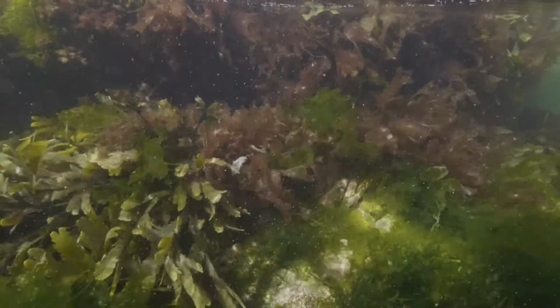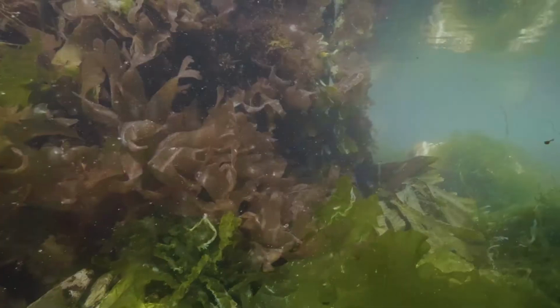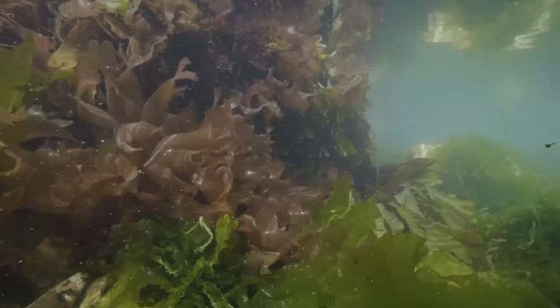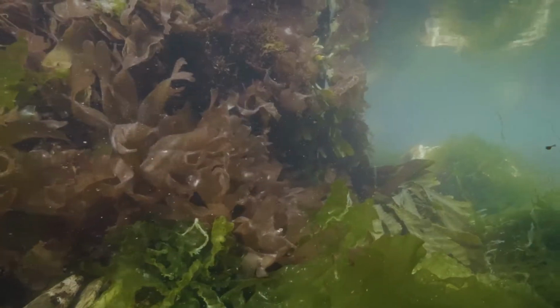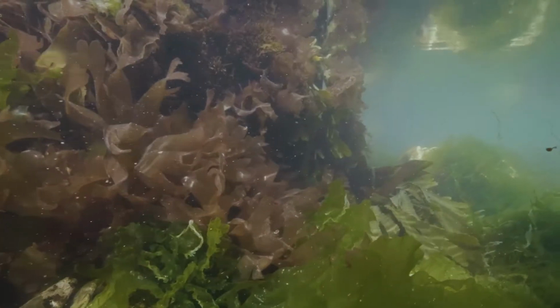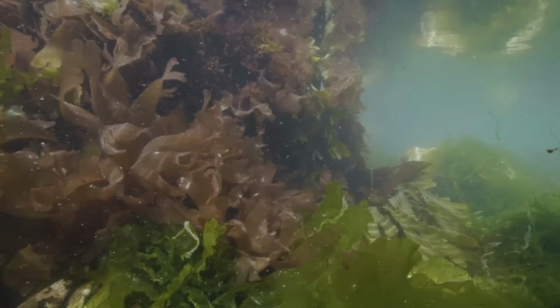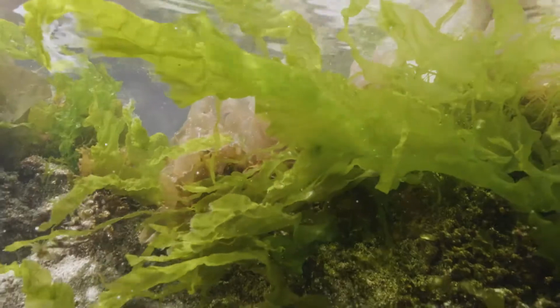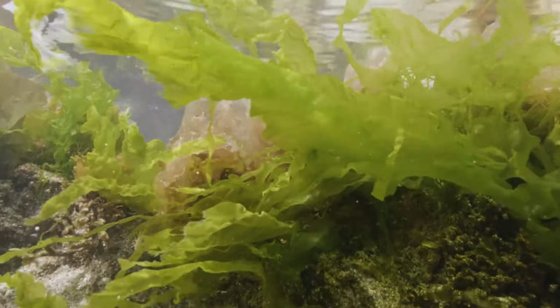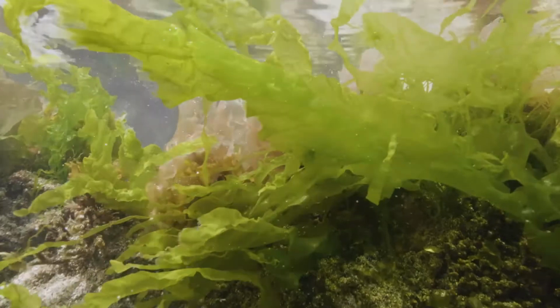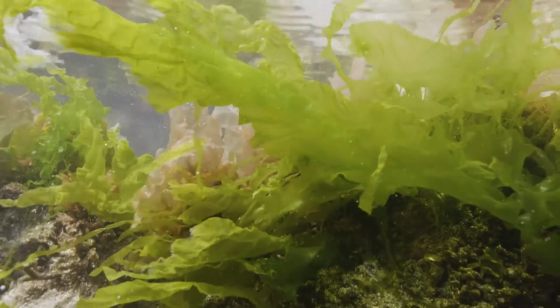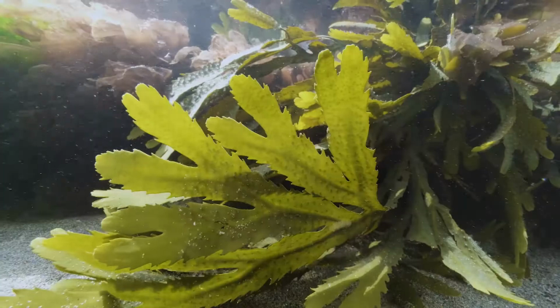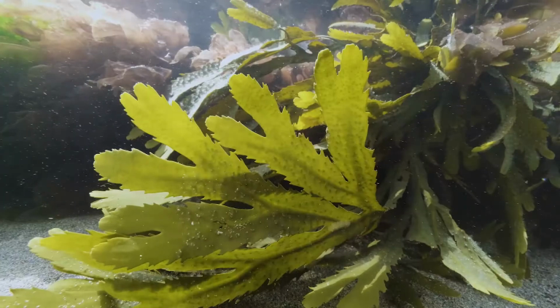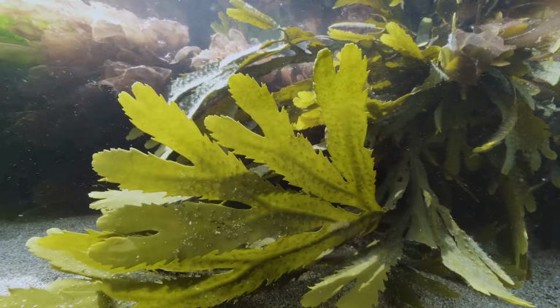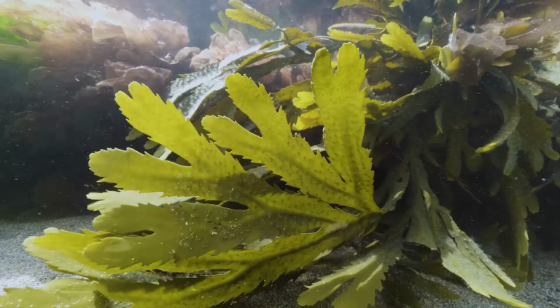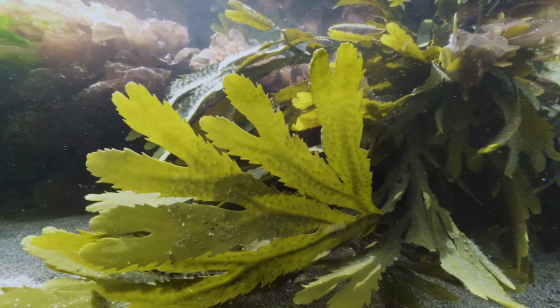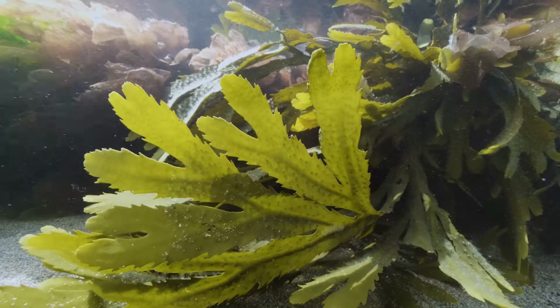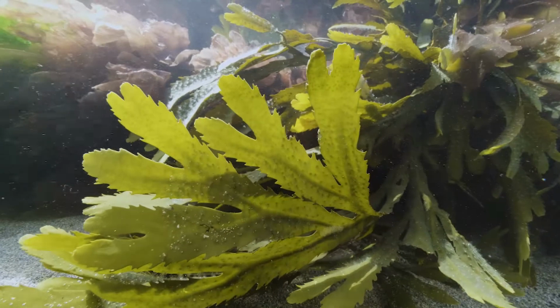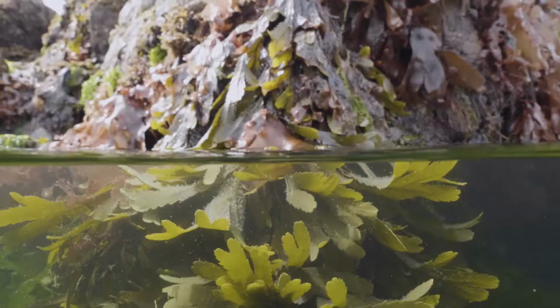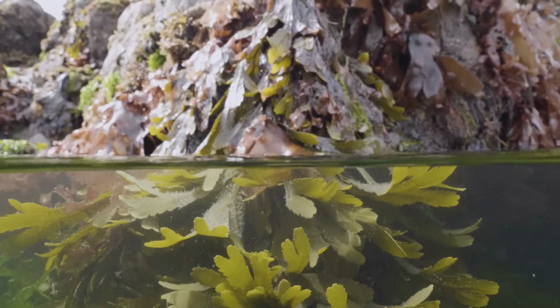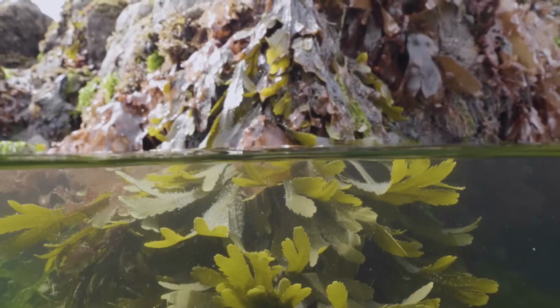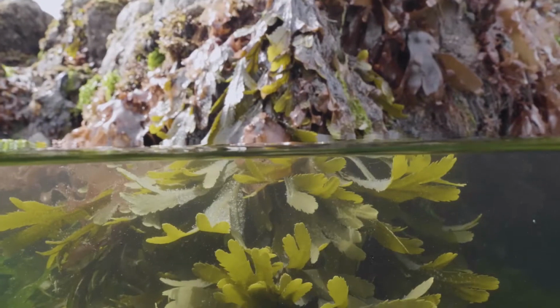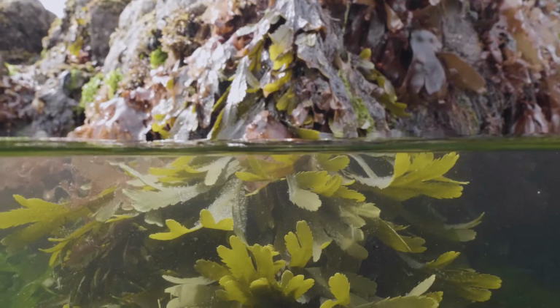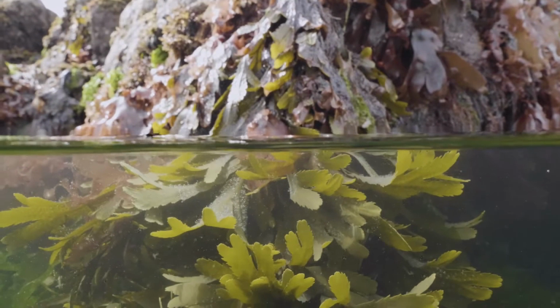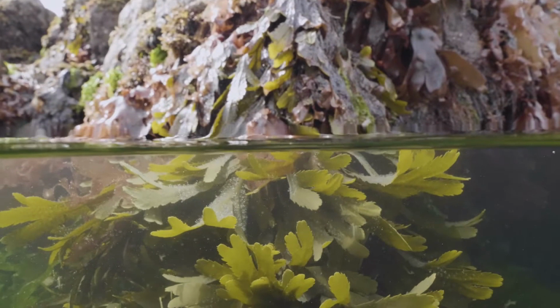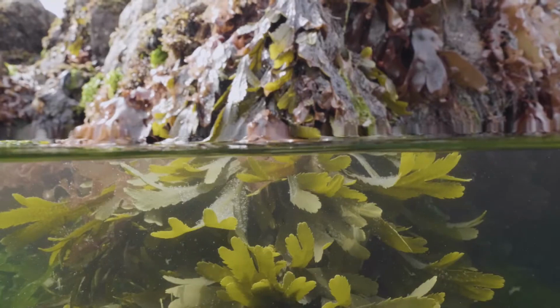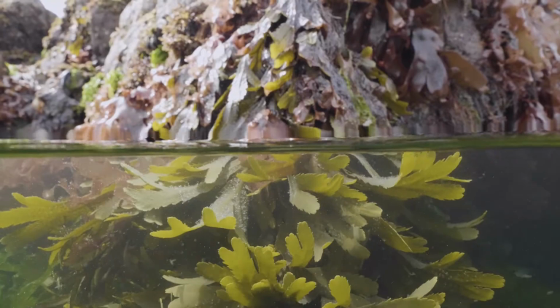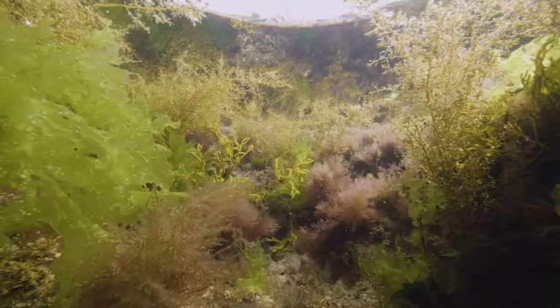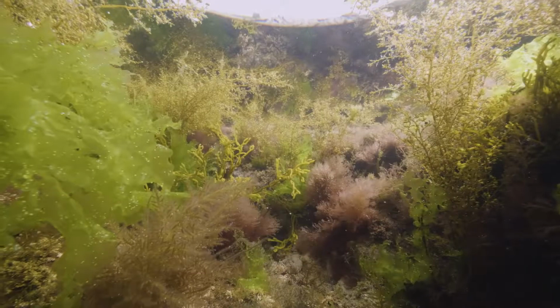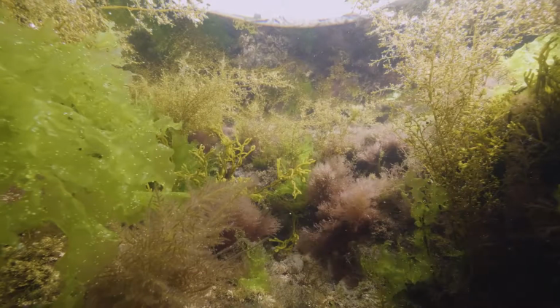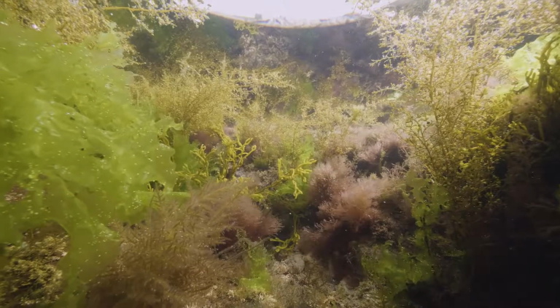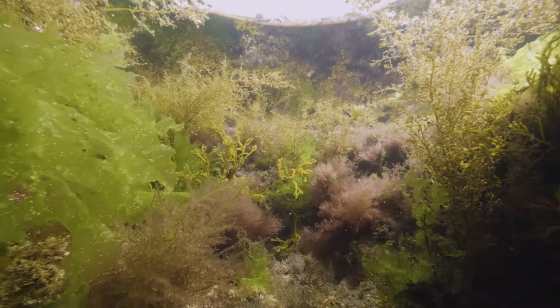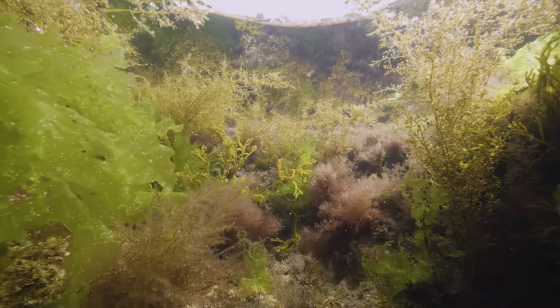There's red, there's green, and there's brown, and over 700 species are found on the UK coastline.